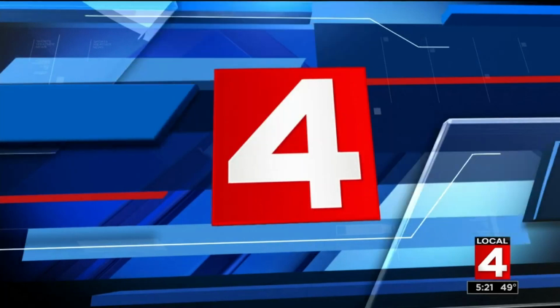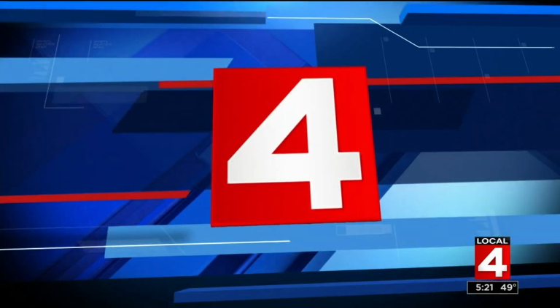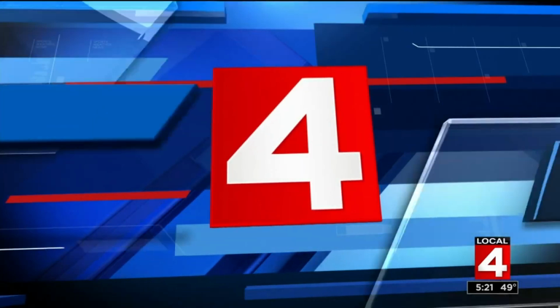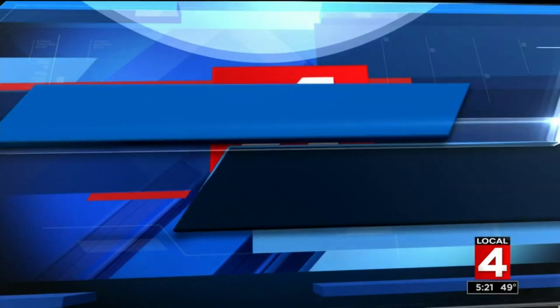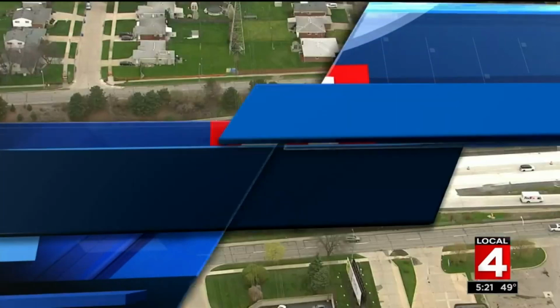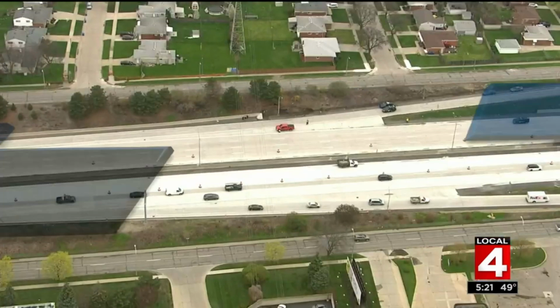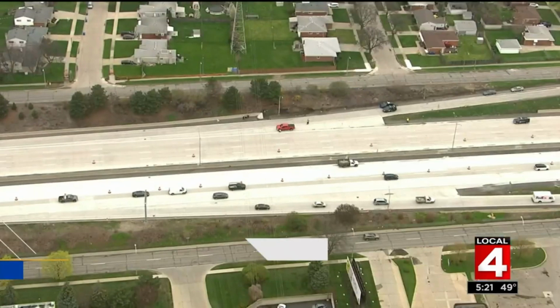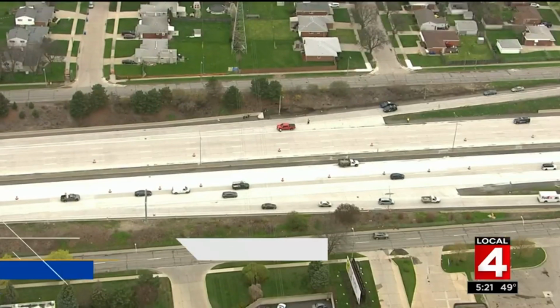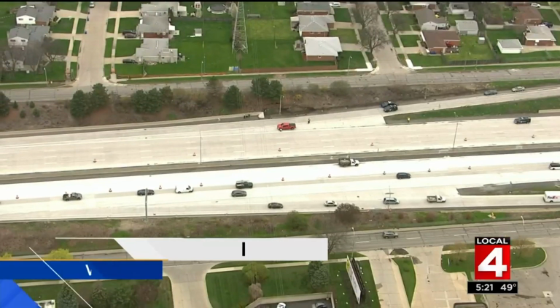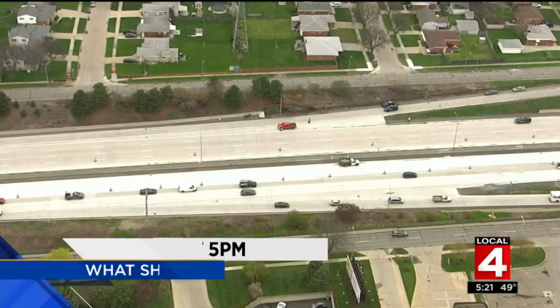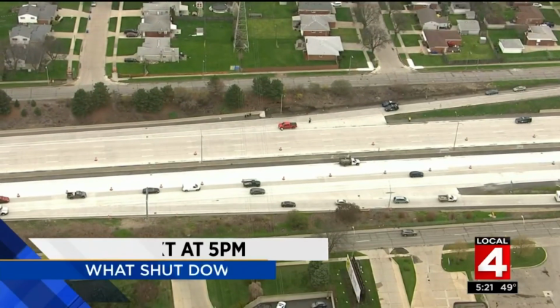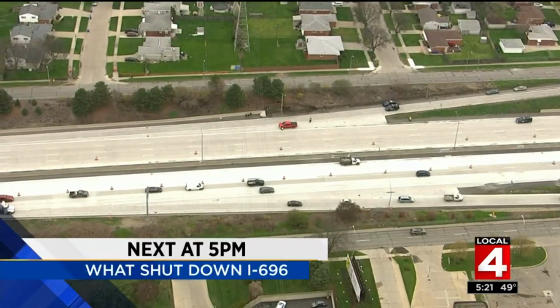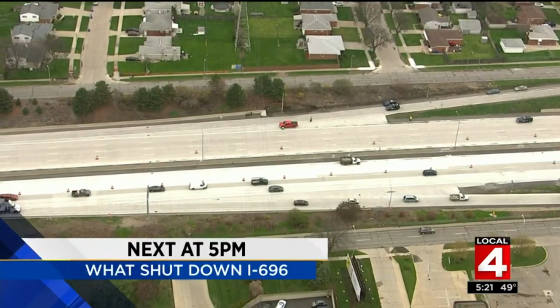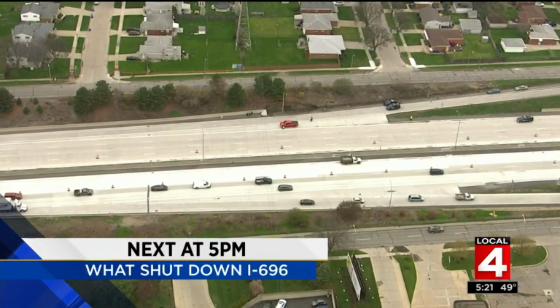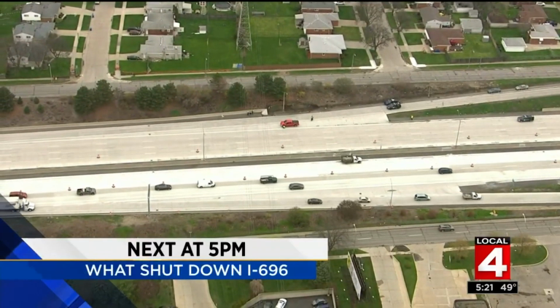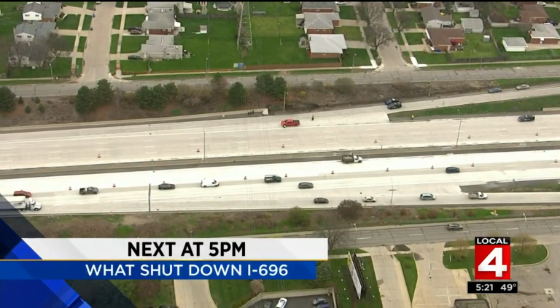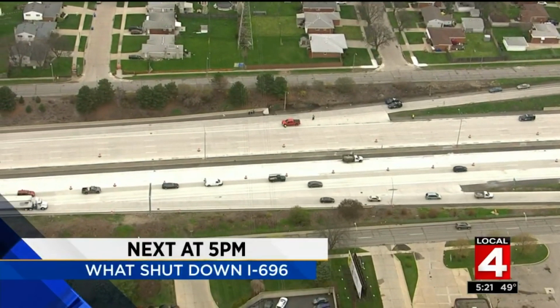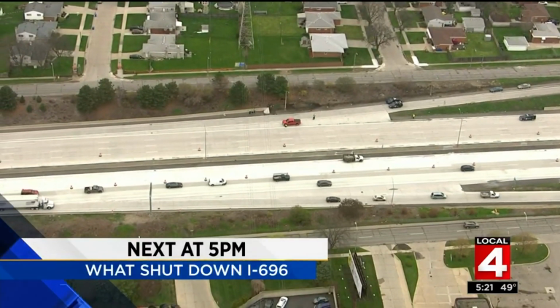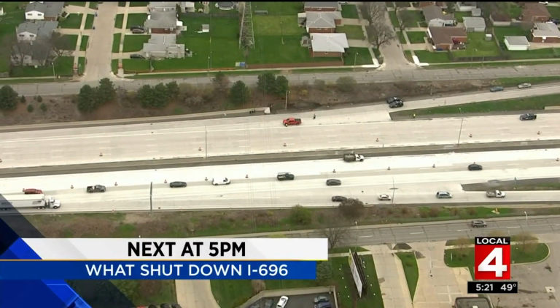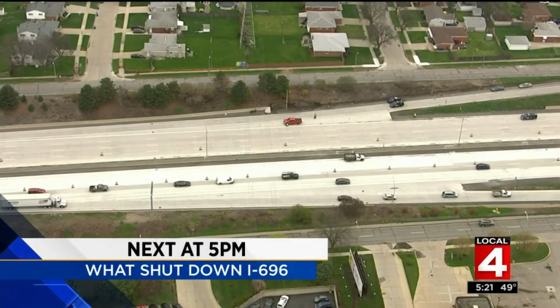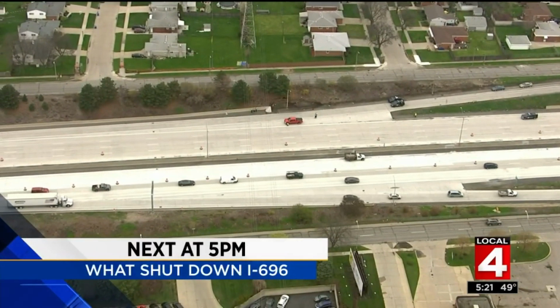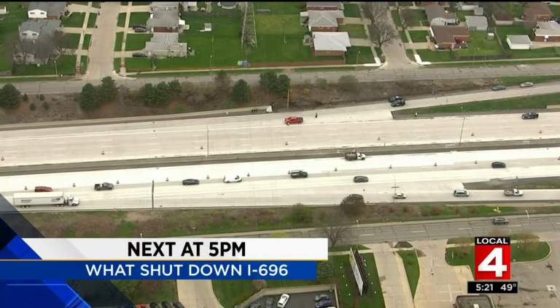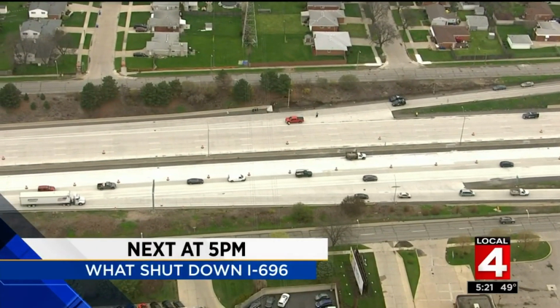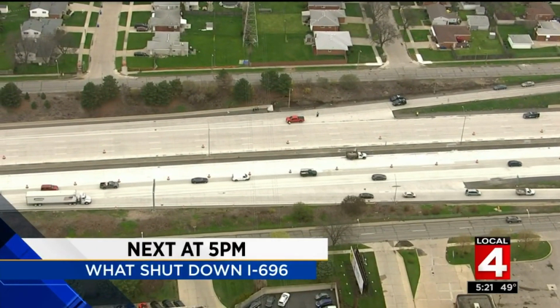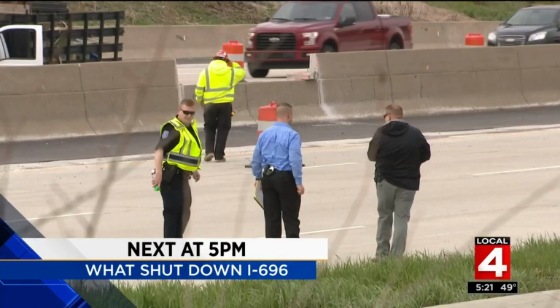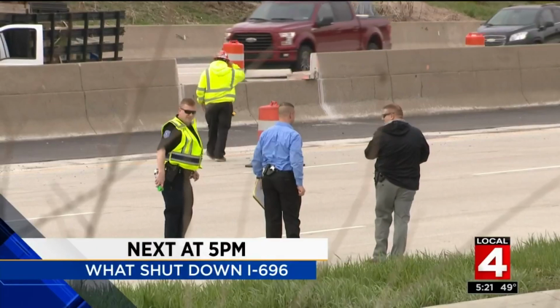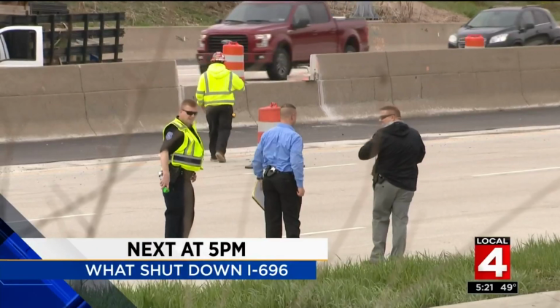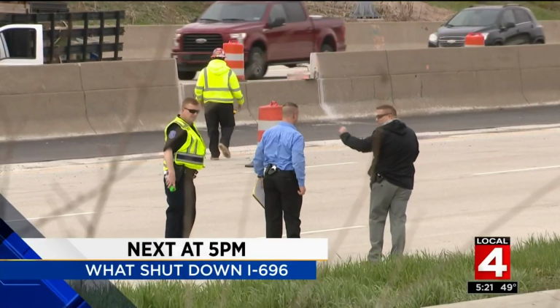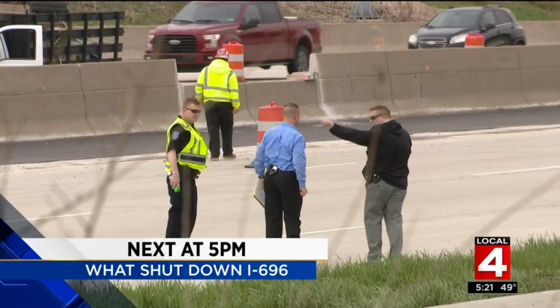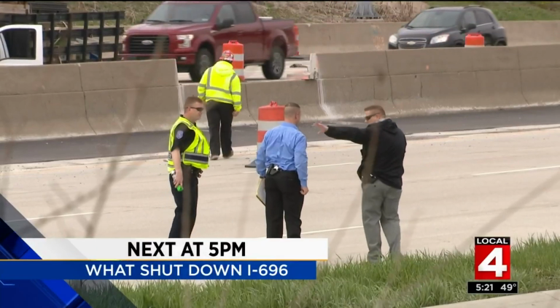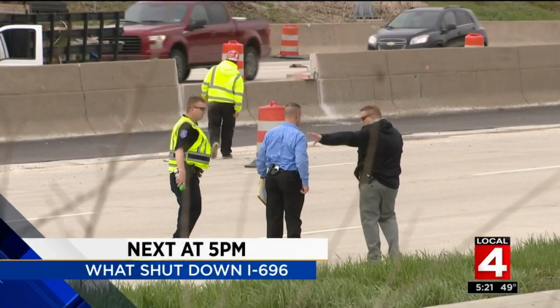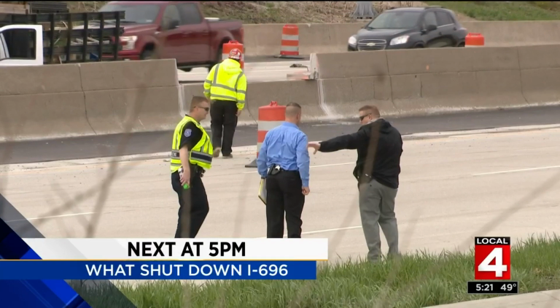Coming up first, a look at what shut down I-696 for hours today. We'll have that when we come right back.